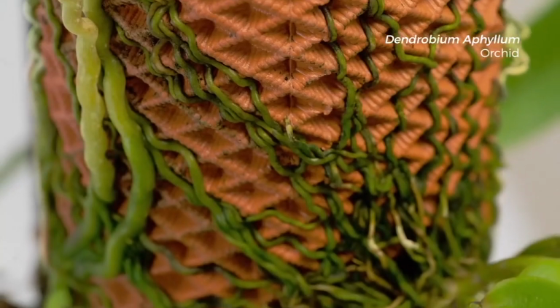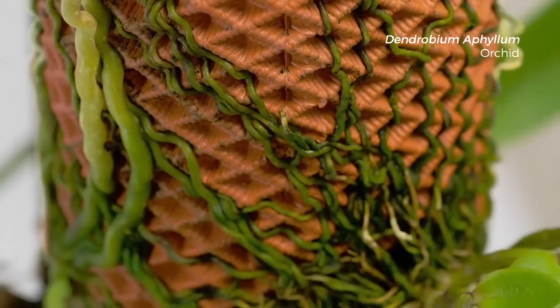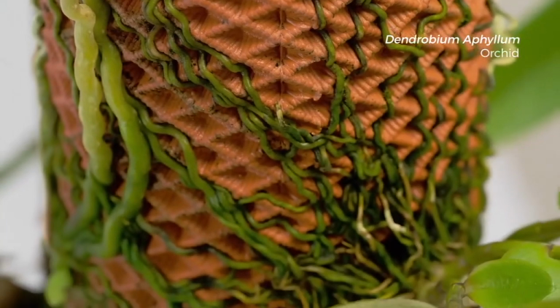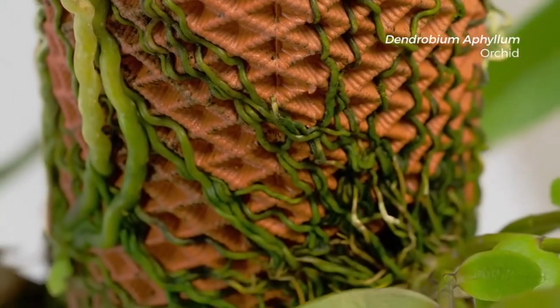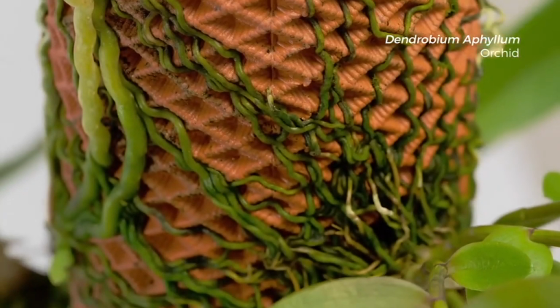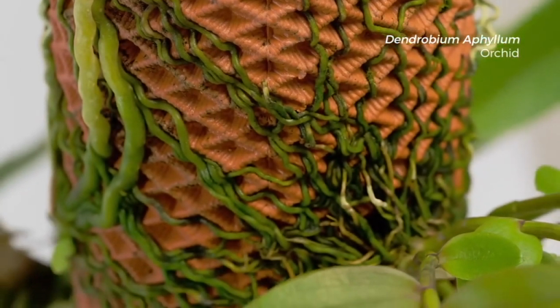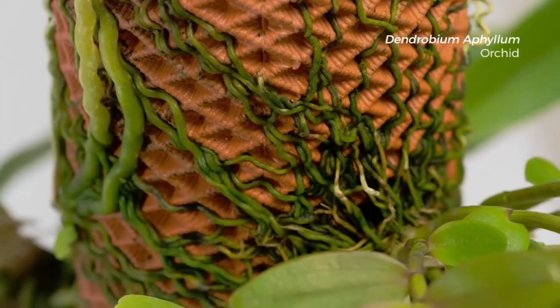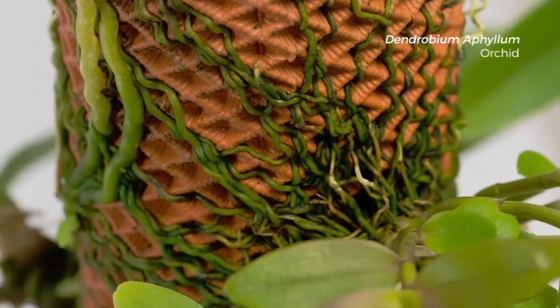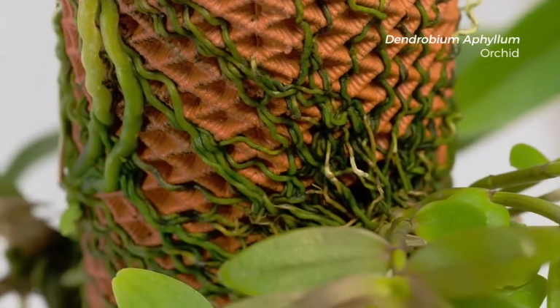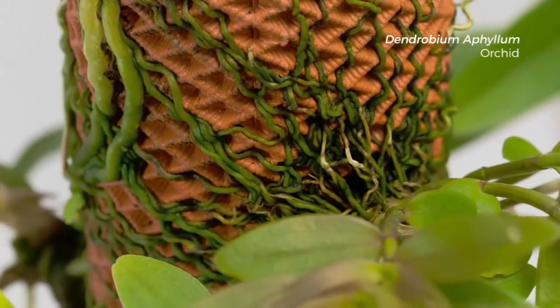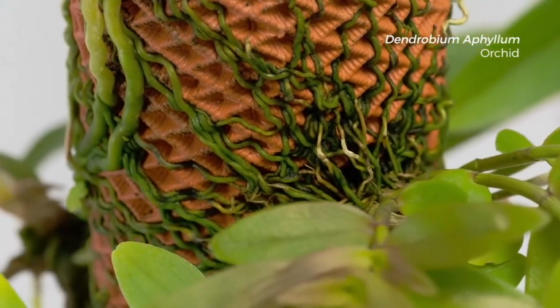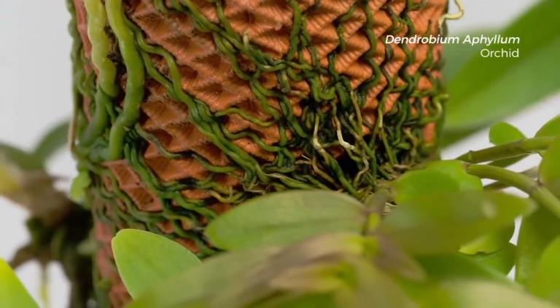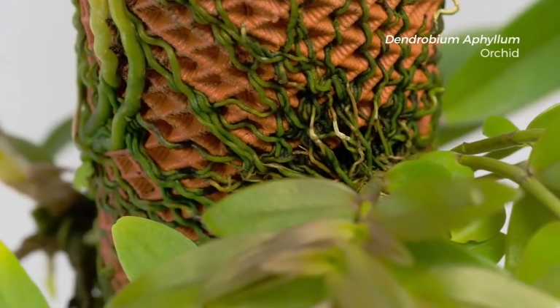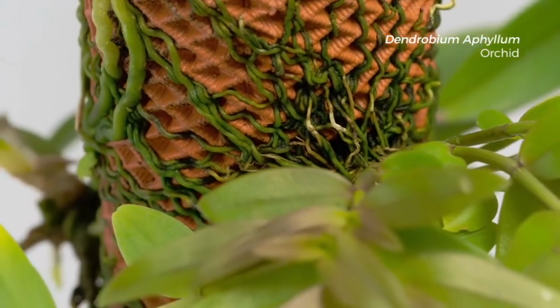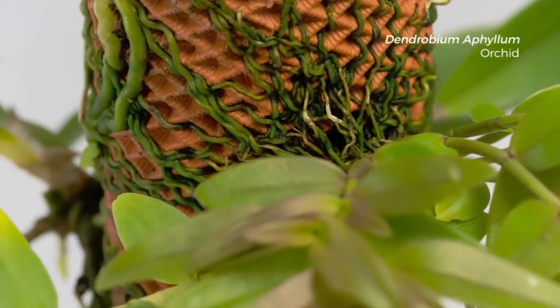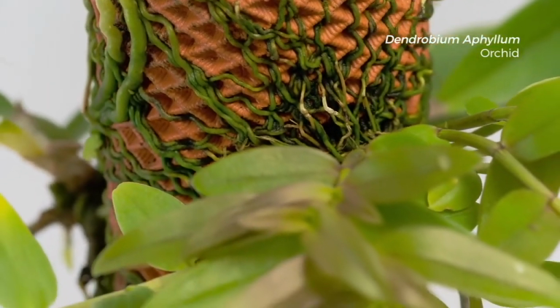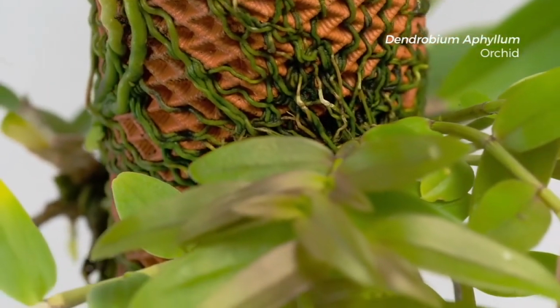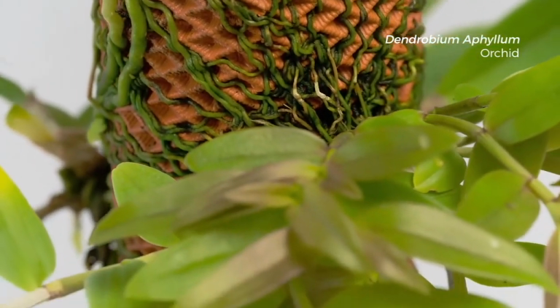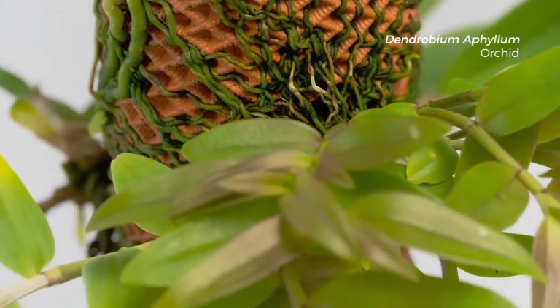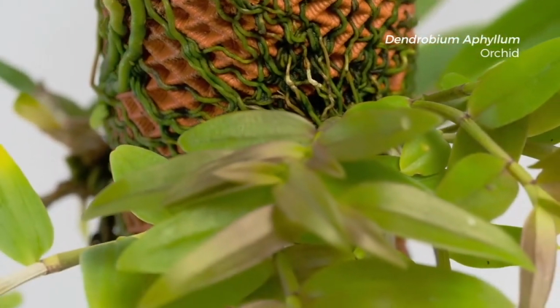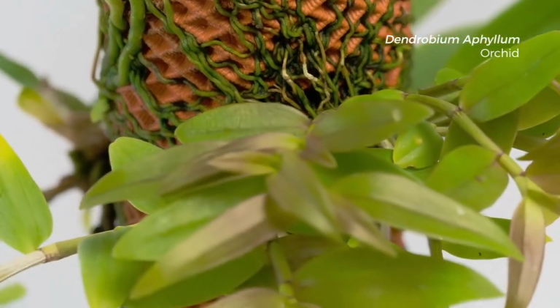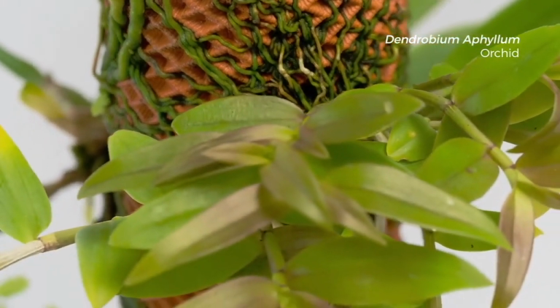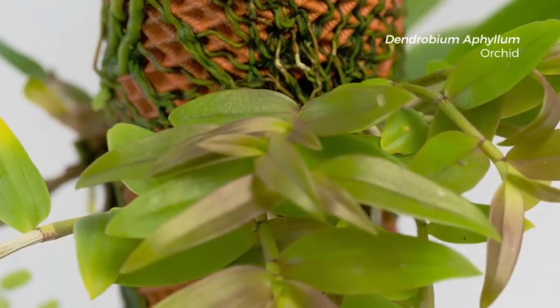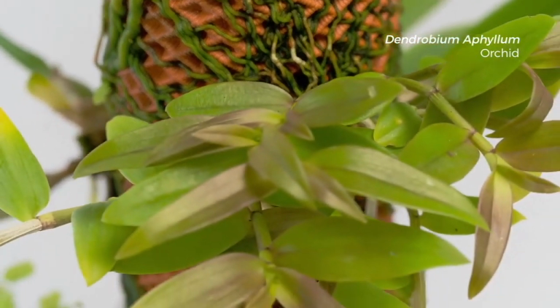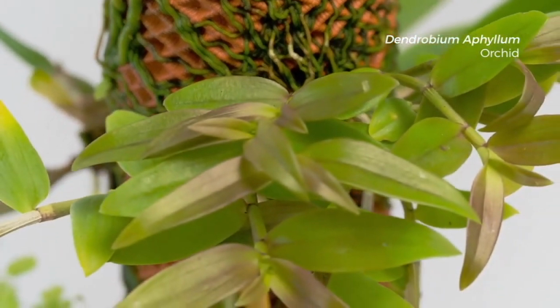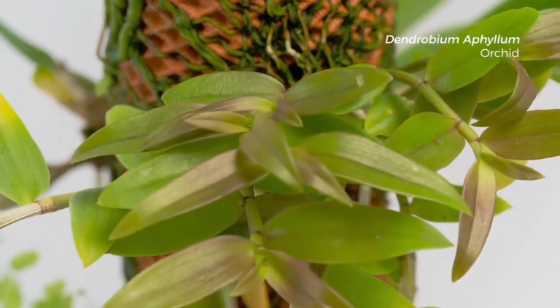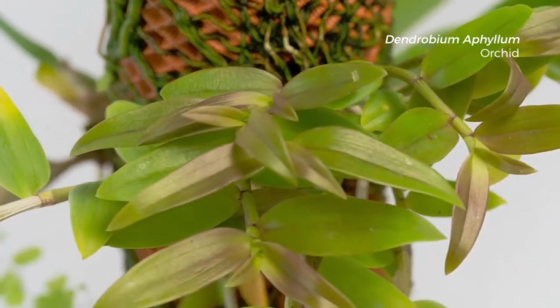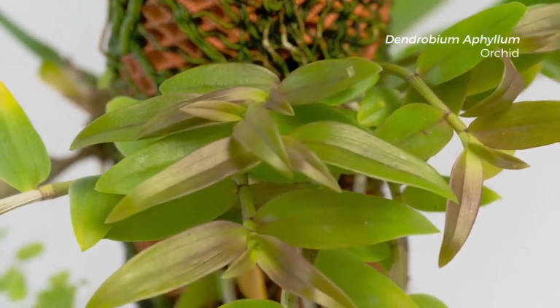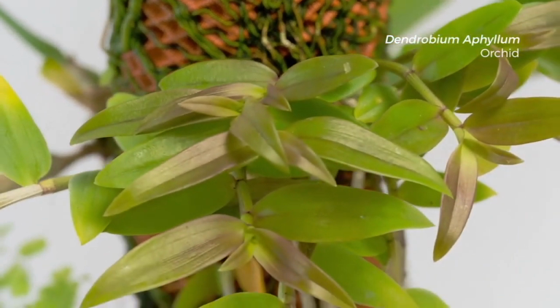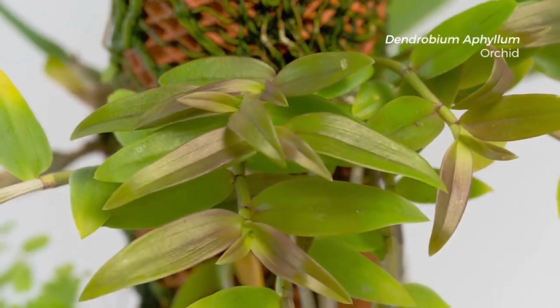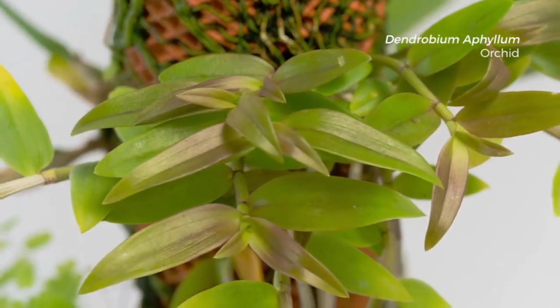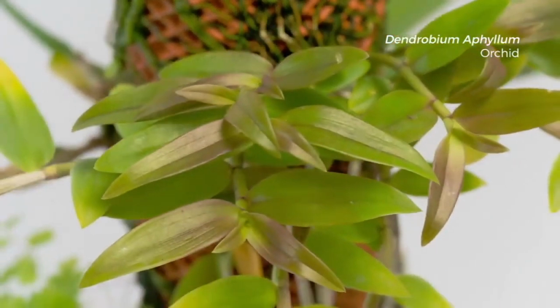We designed this microtexture to provide extra grit for the plant roots to hold on tight. And since the roots are on the surface, they have constant access to both water and air.